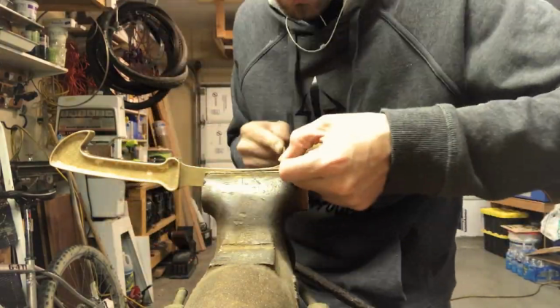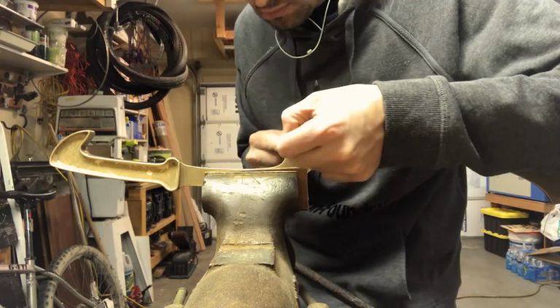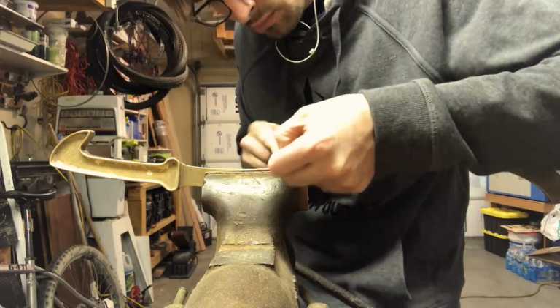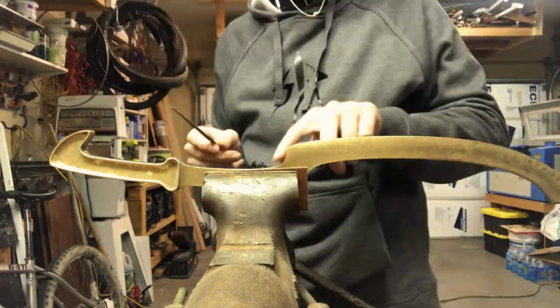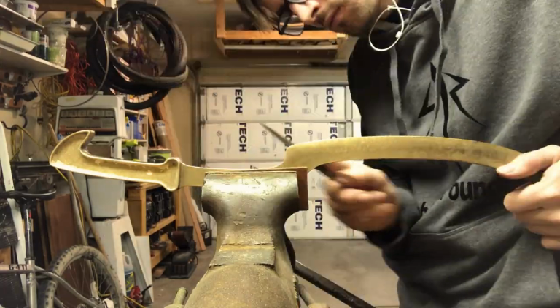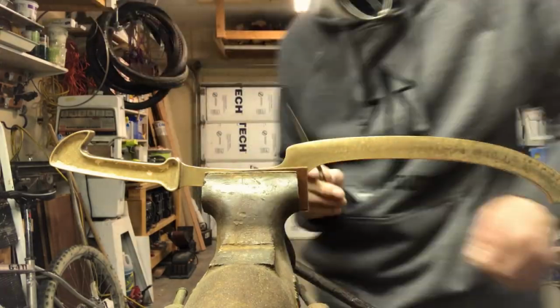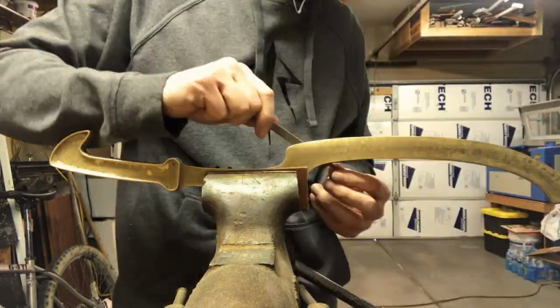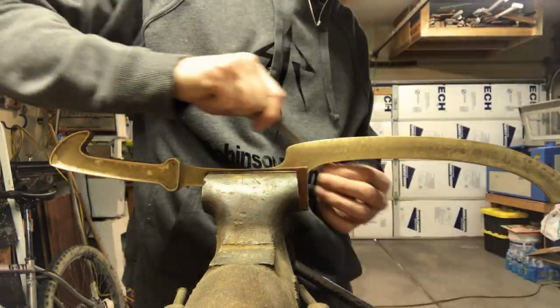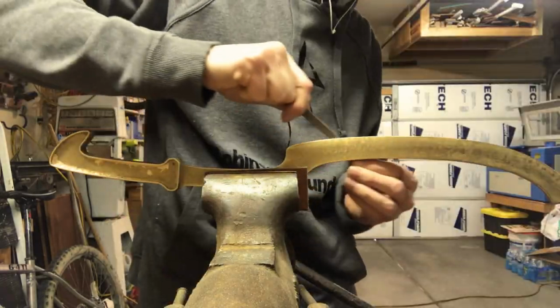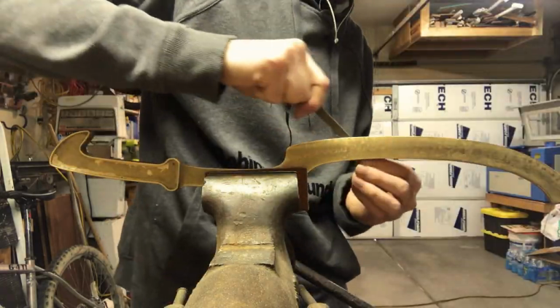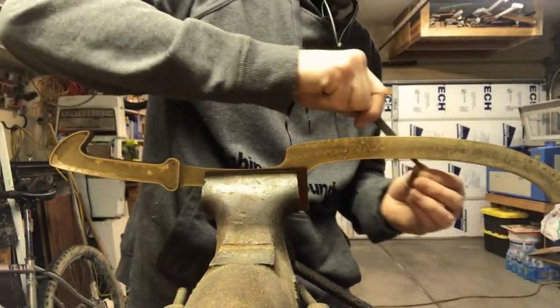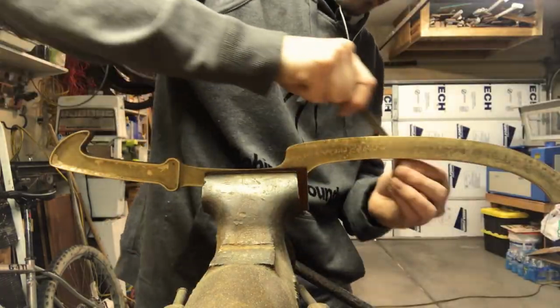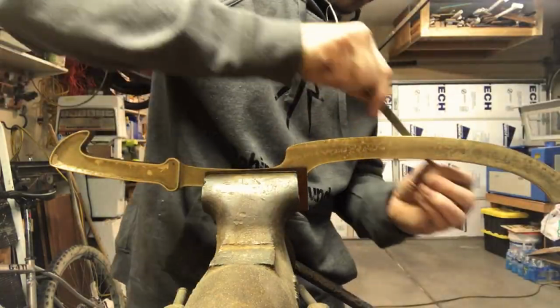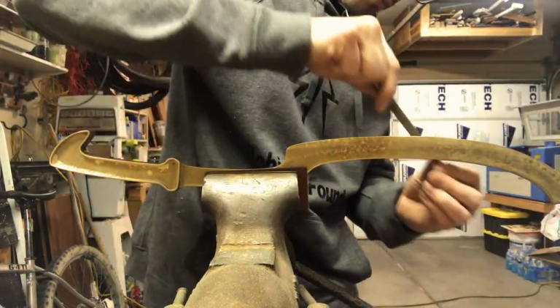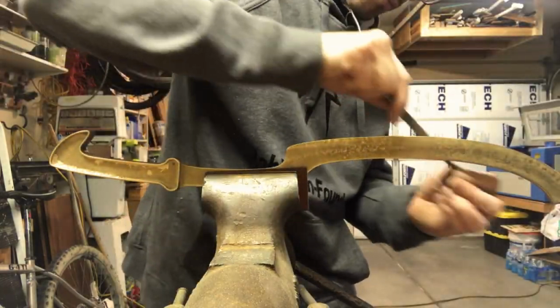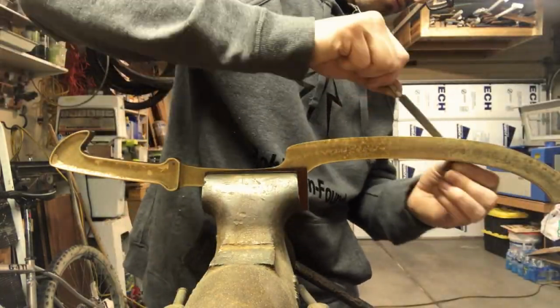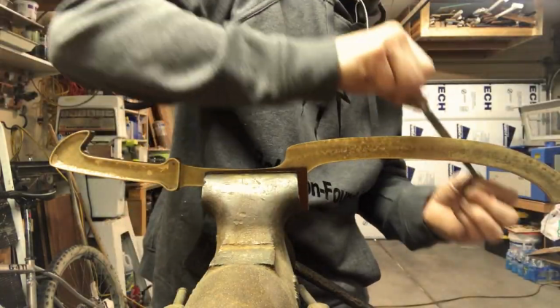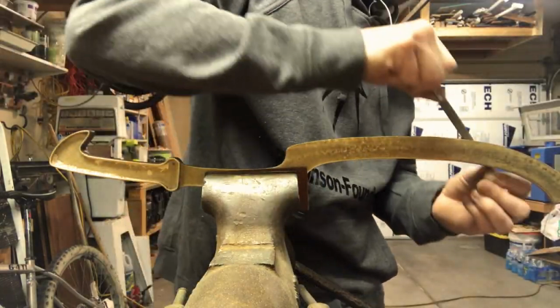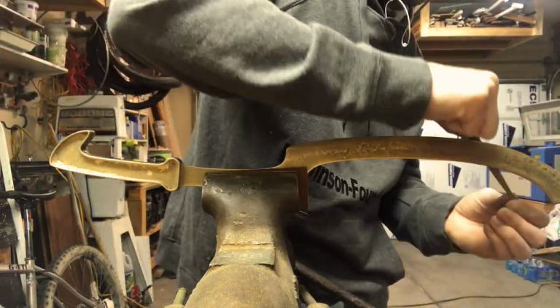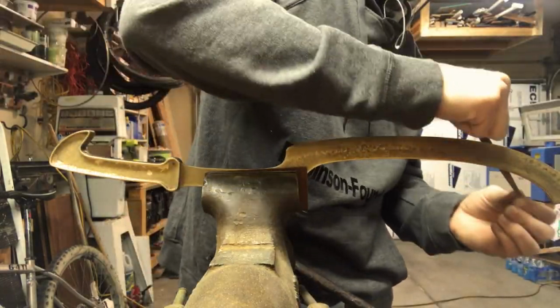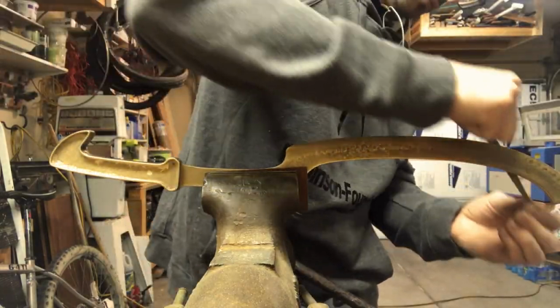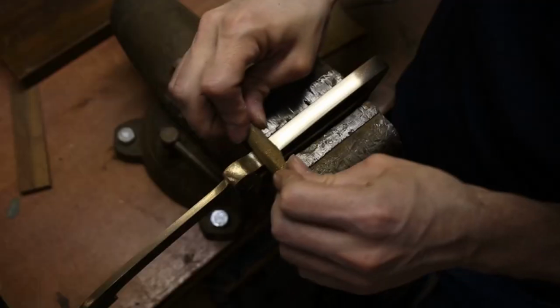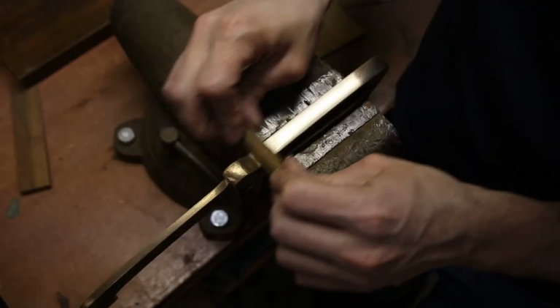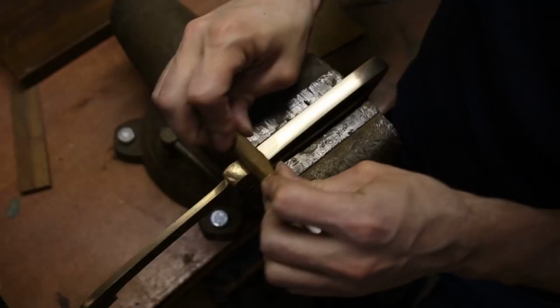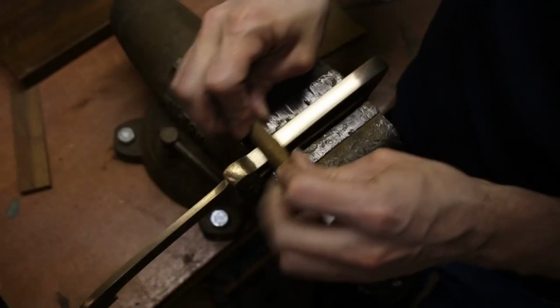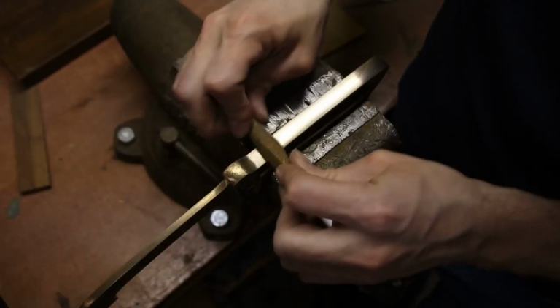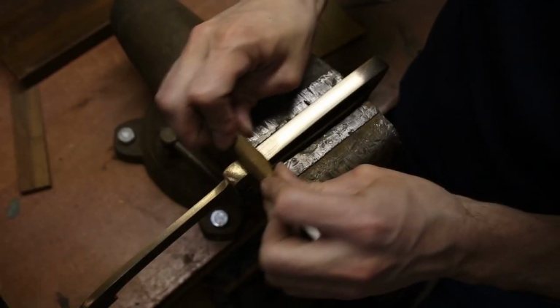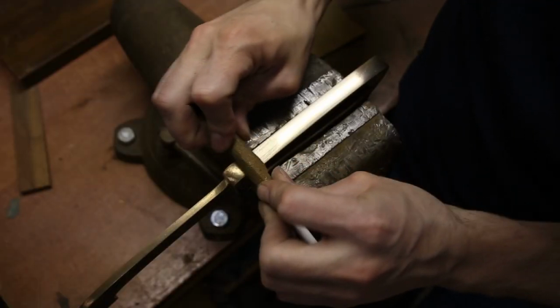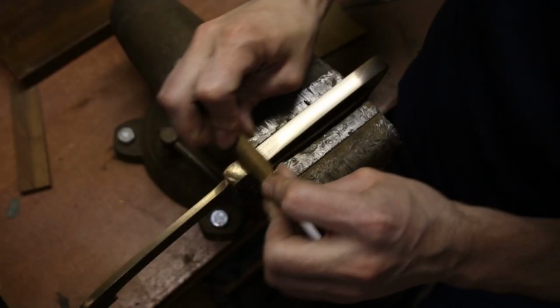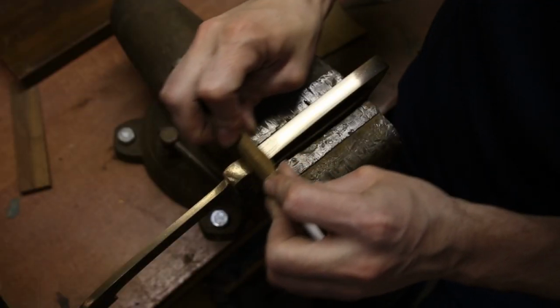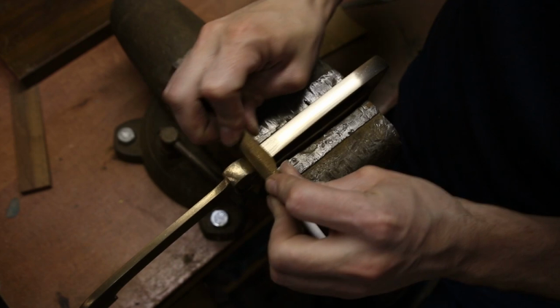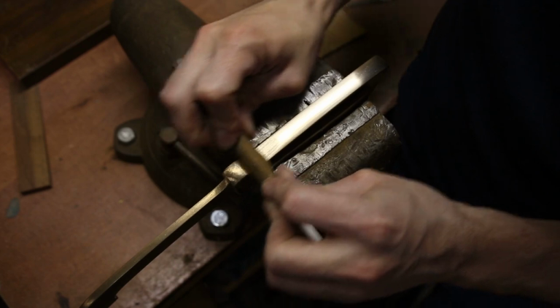At this point, all that was left to do was a whole lot of finish work, which consists of mostly filing and sanding.